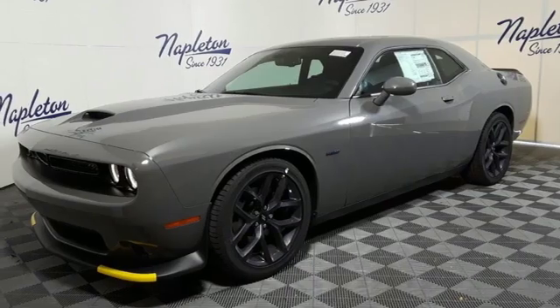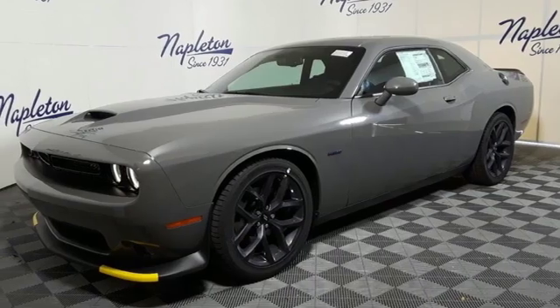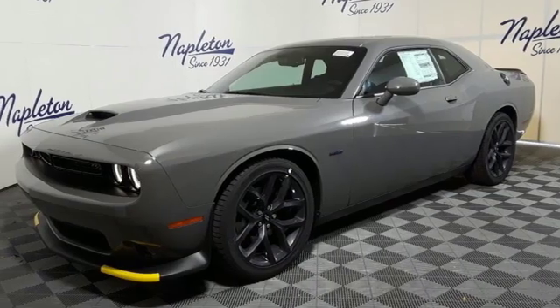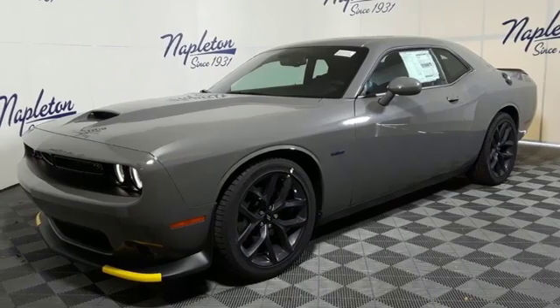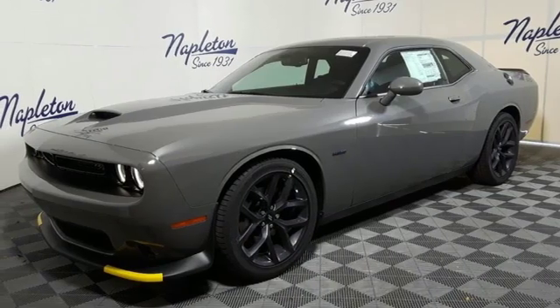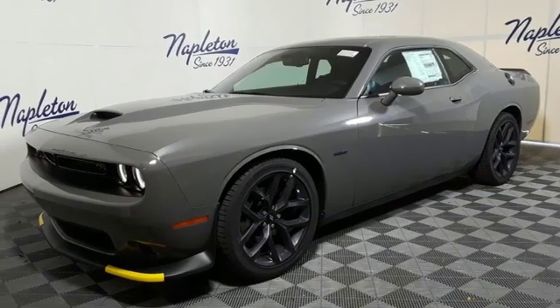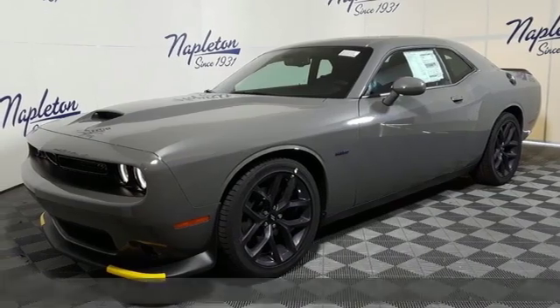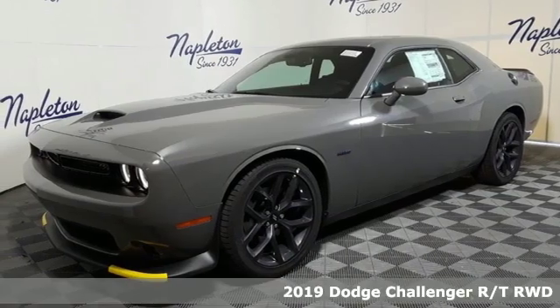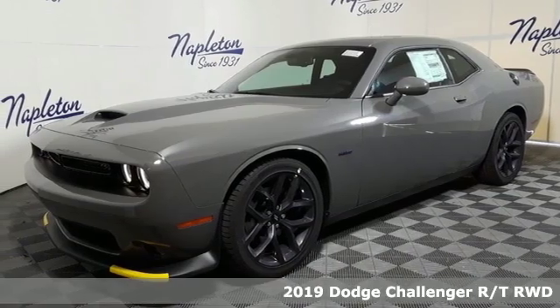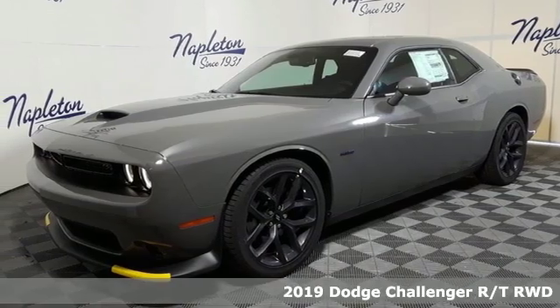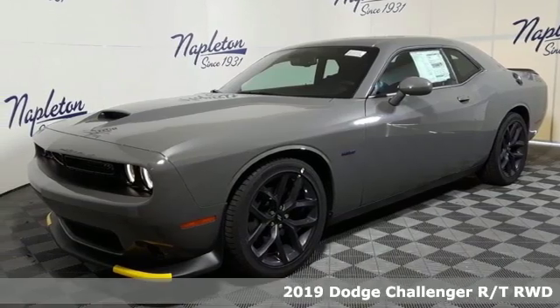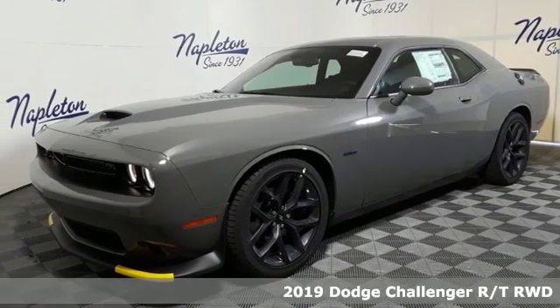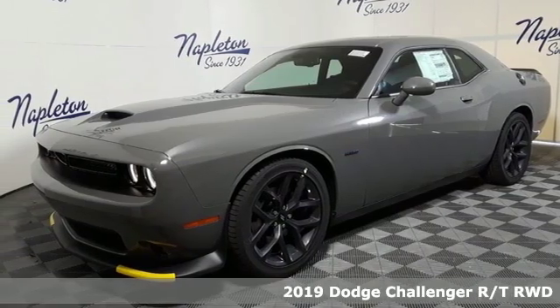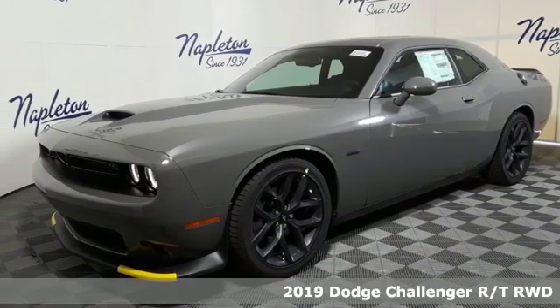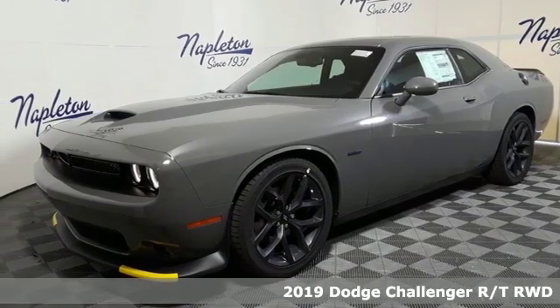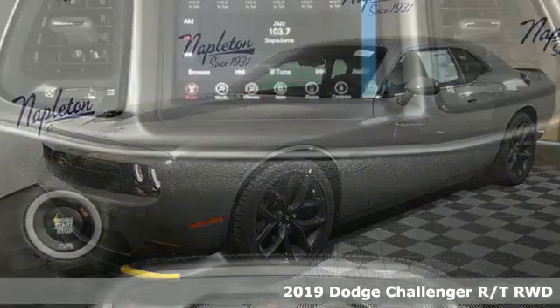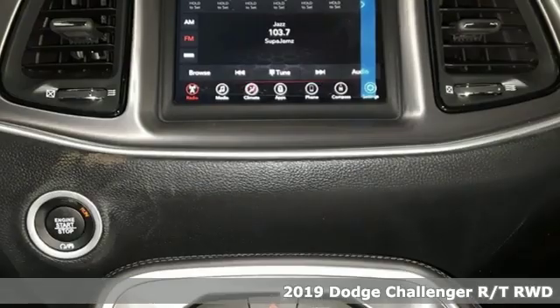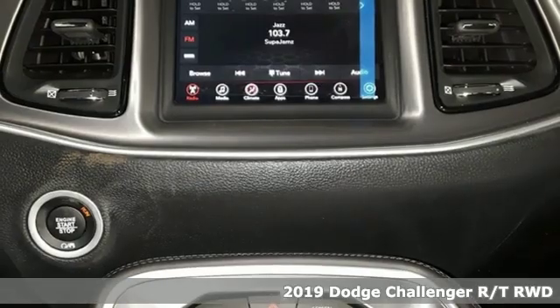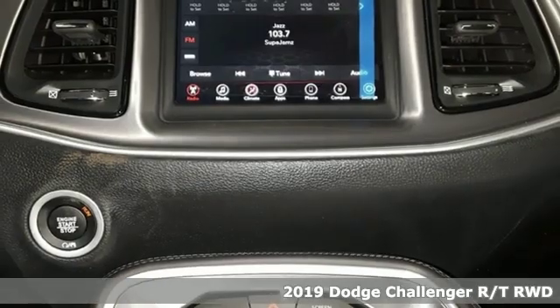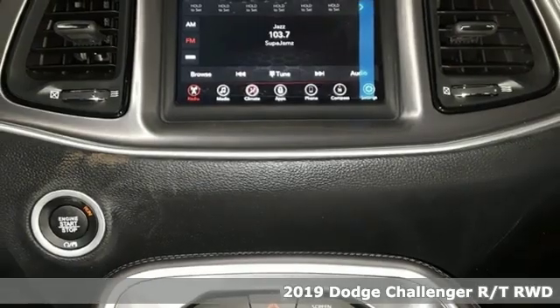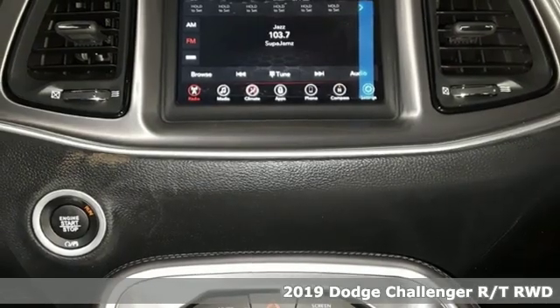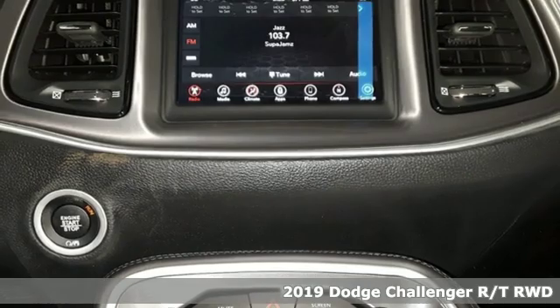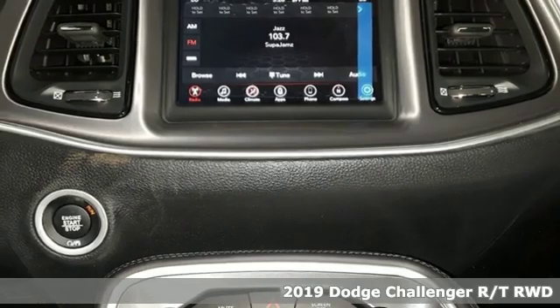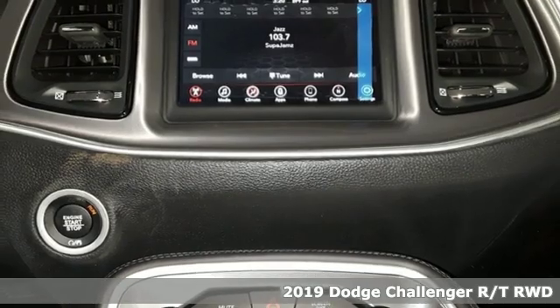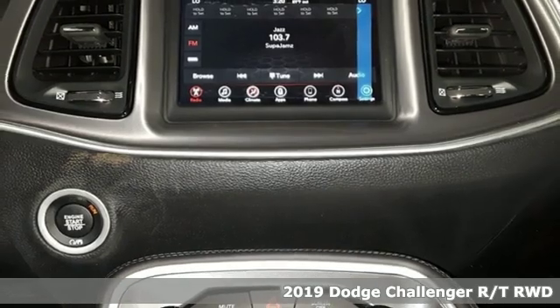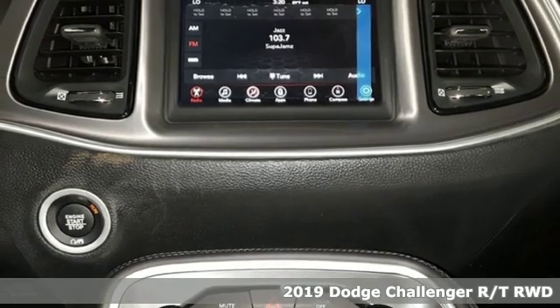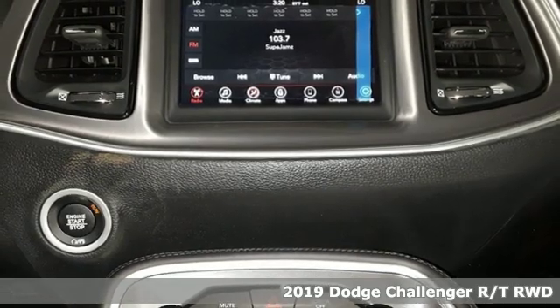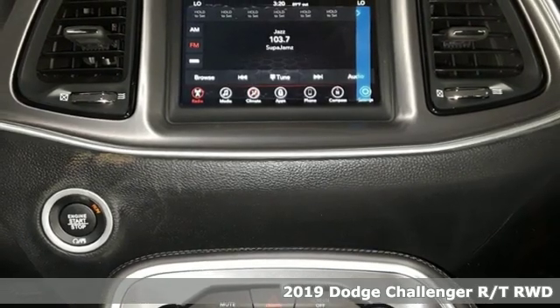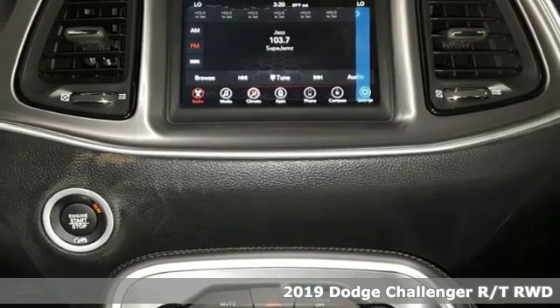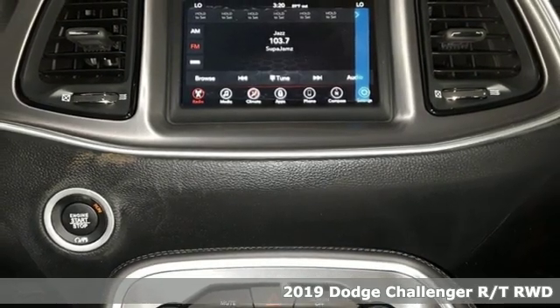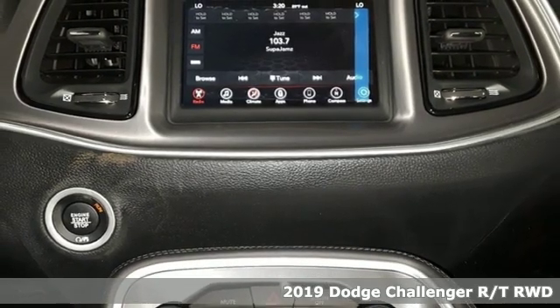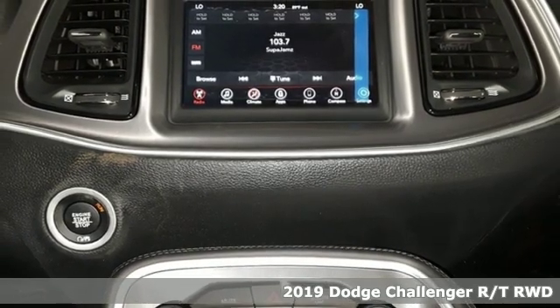Here's a new 2019 Dodge Challenger. Can a vehicle be daring yet sensible? Yes, it's a Dodge.